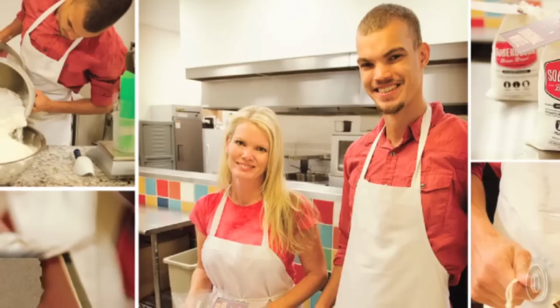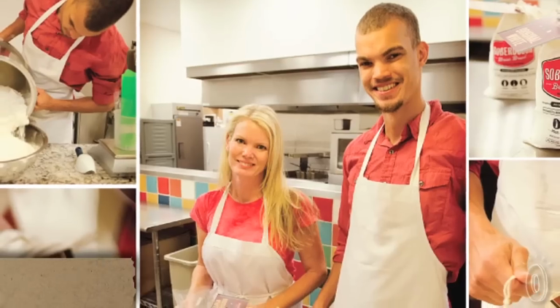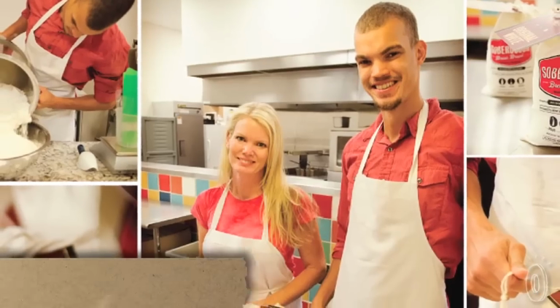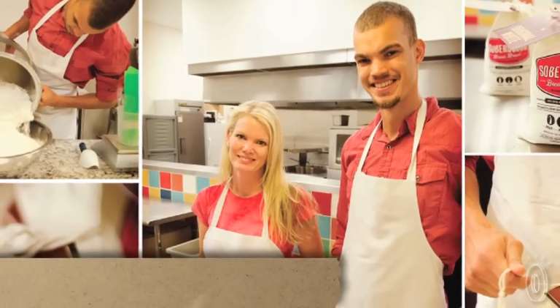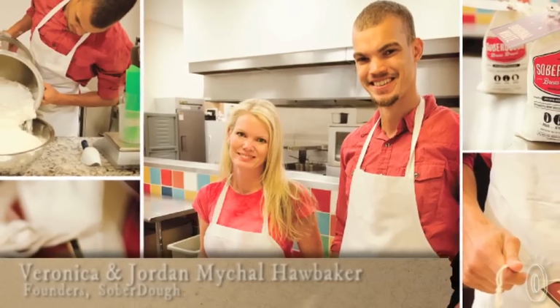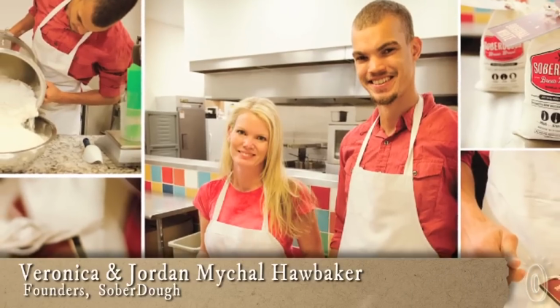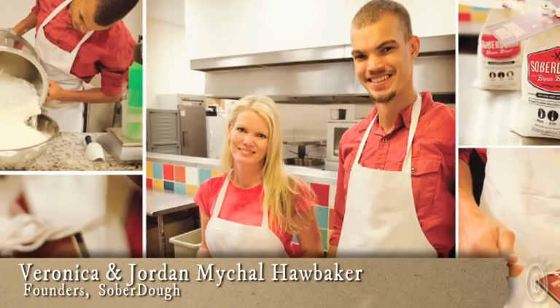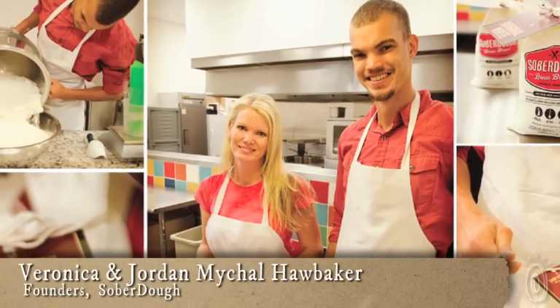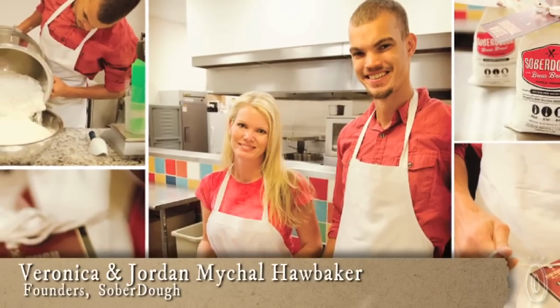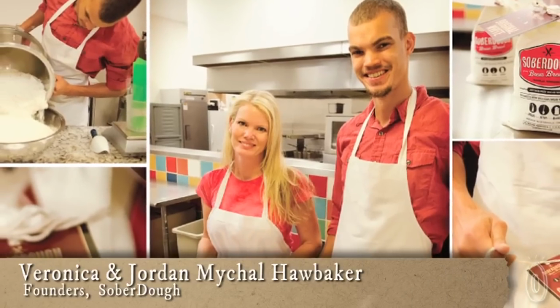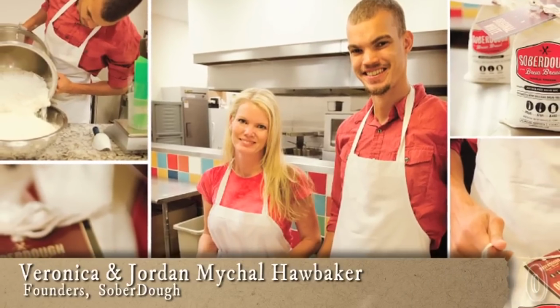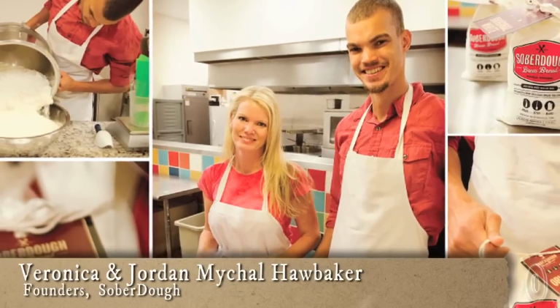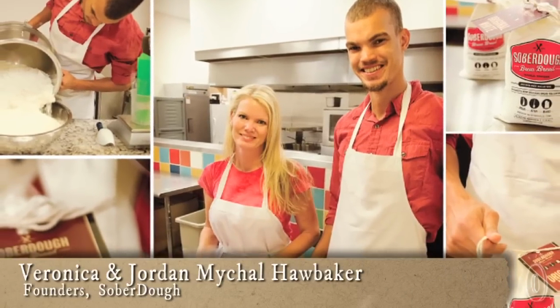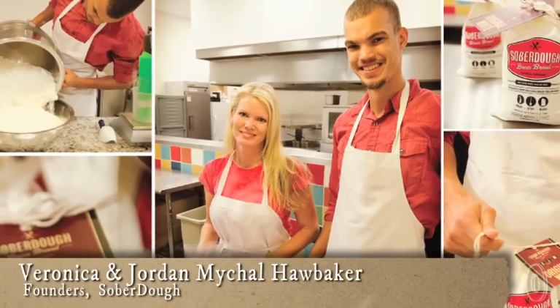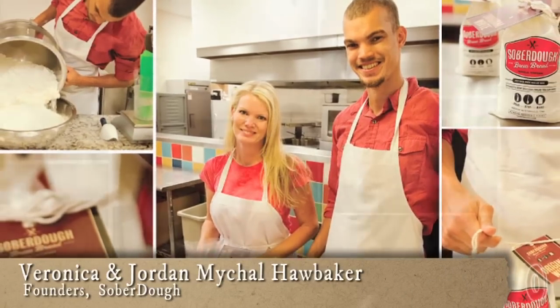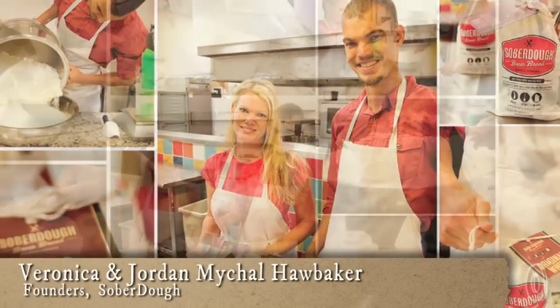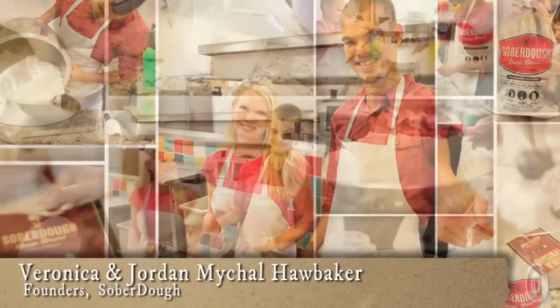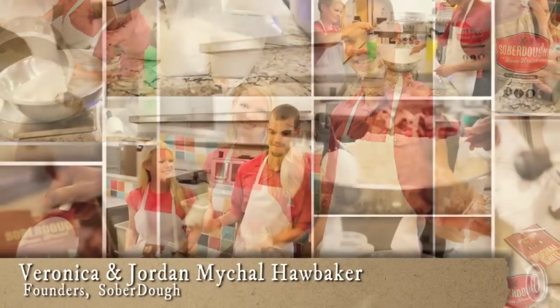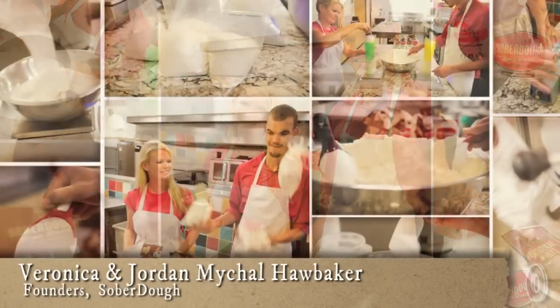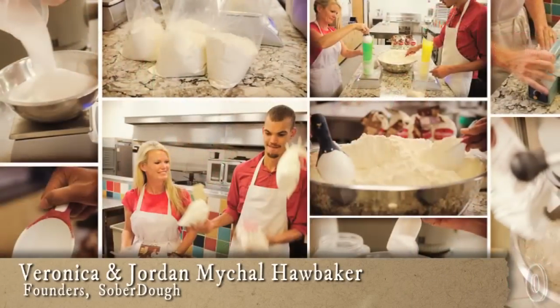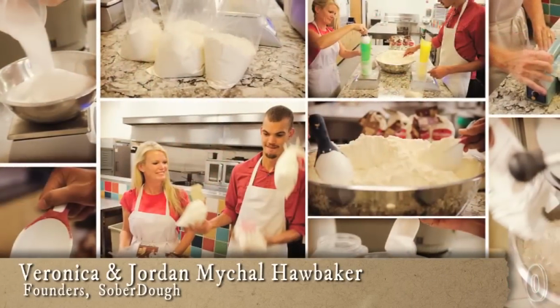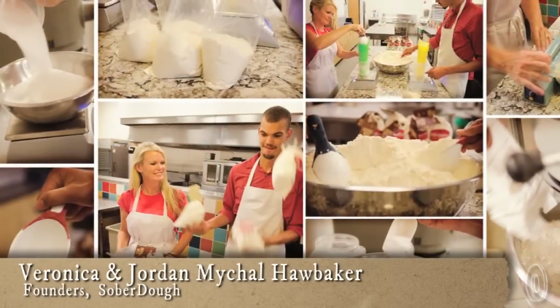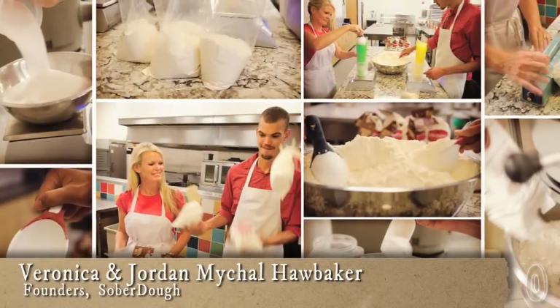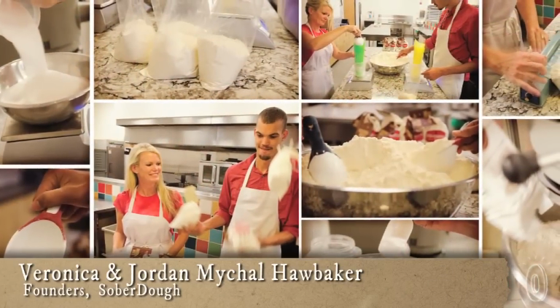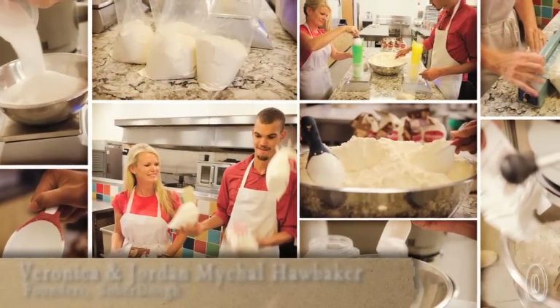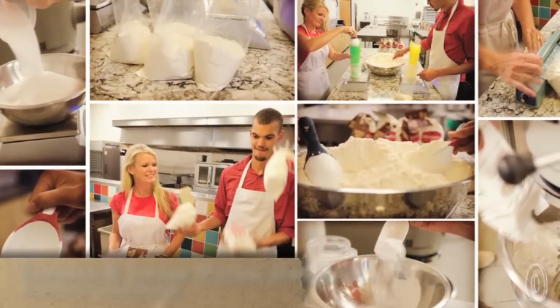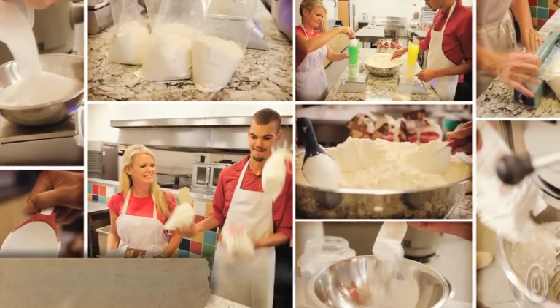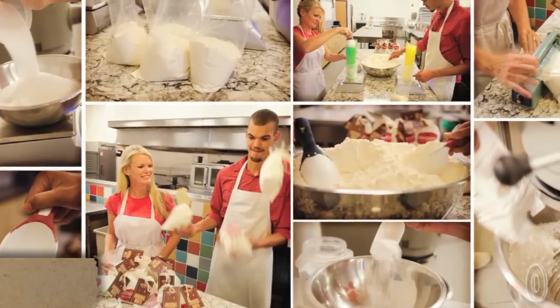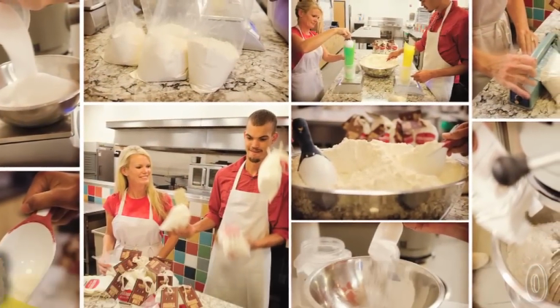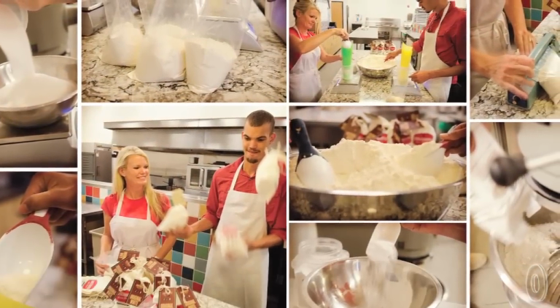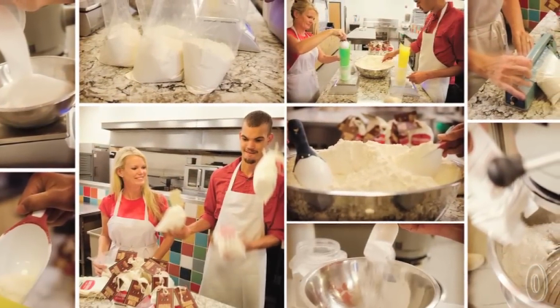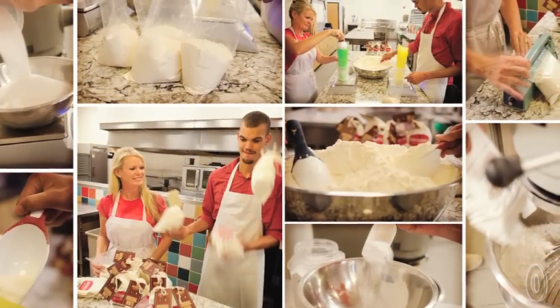Founded by the mother-son team of Veronica and Jordan Haw Baker, Sober Dough is a family tradition they want to share with others.